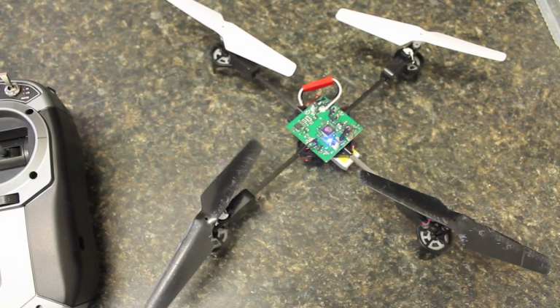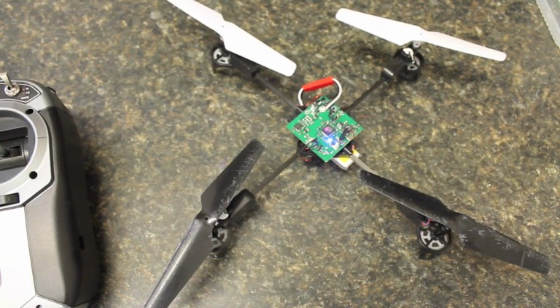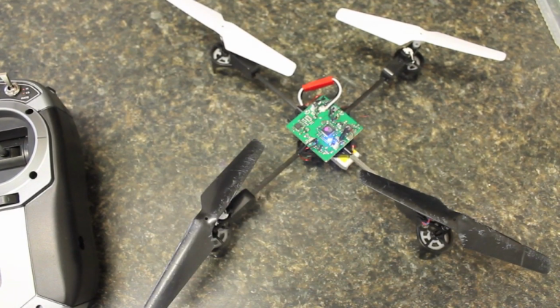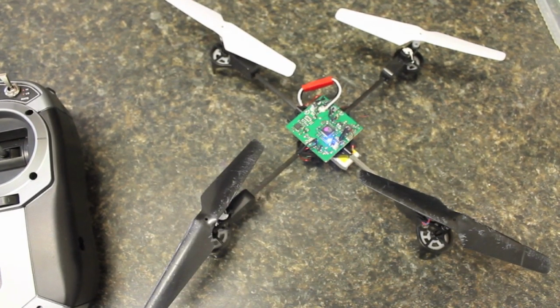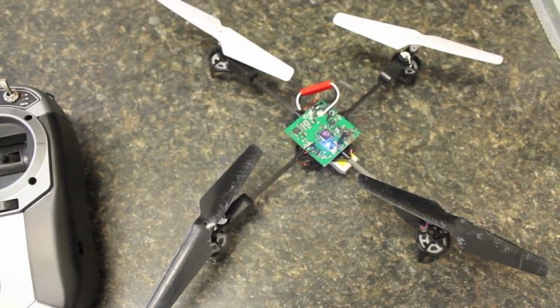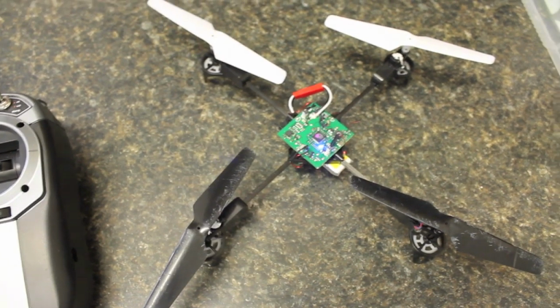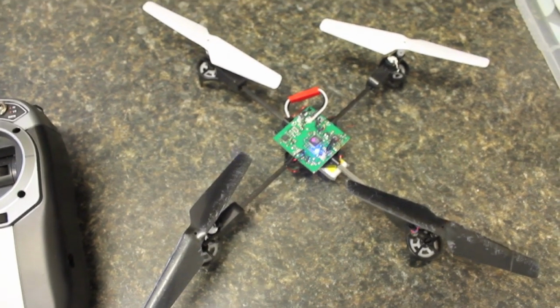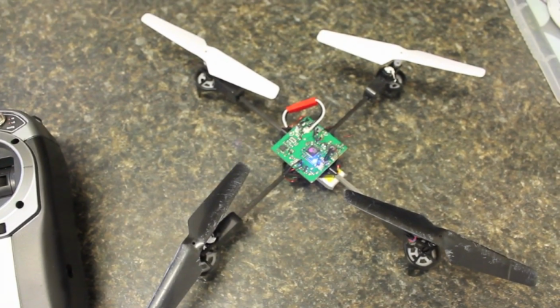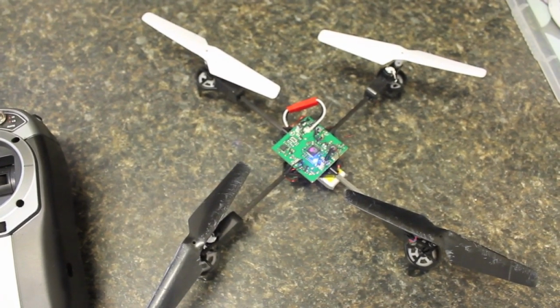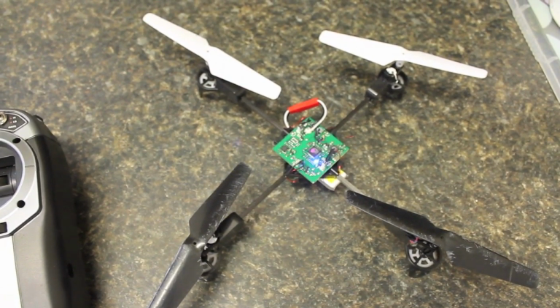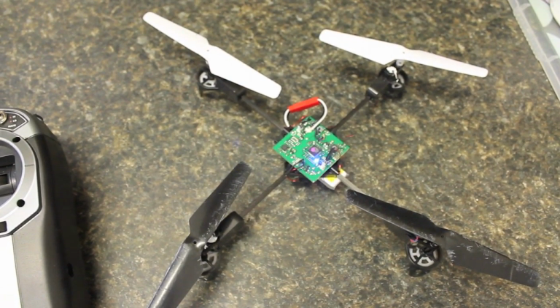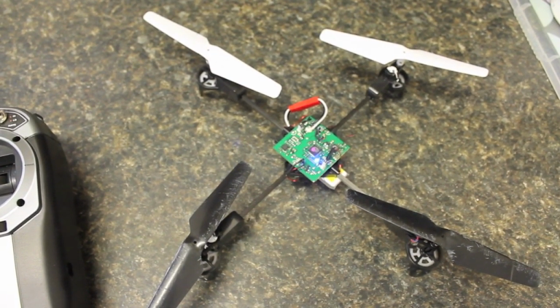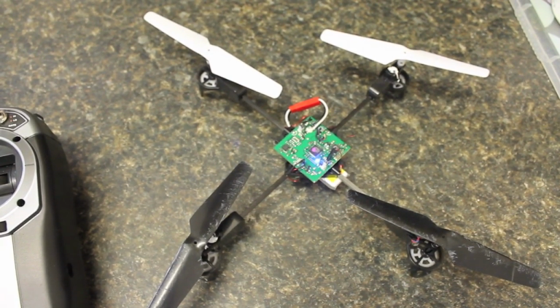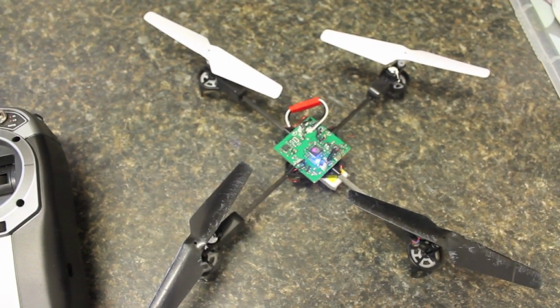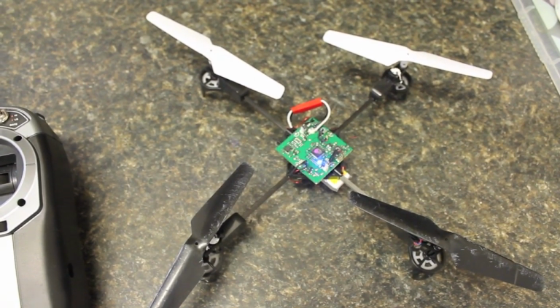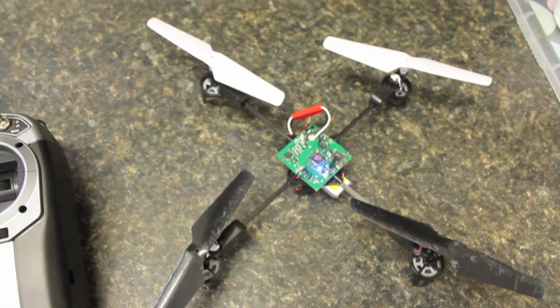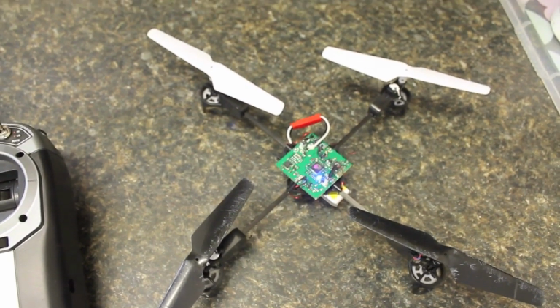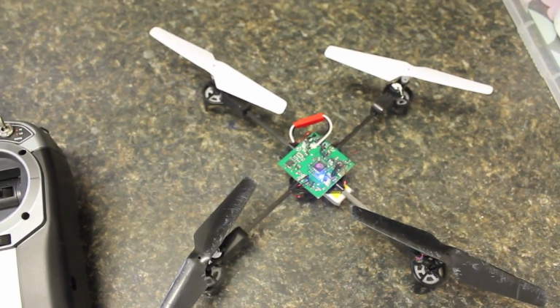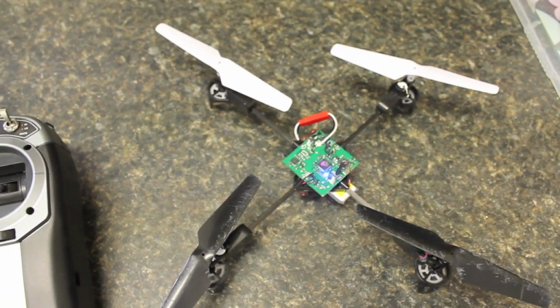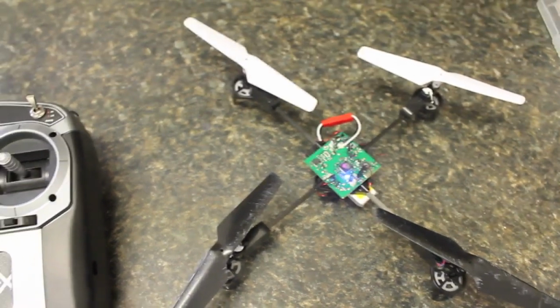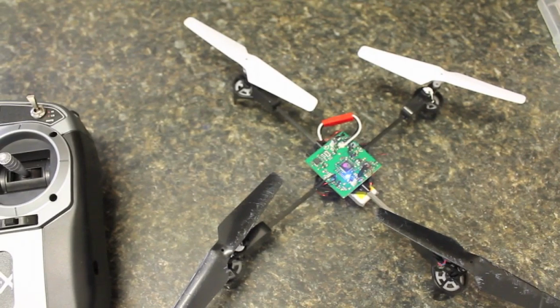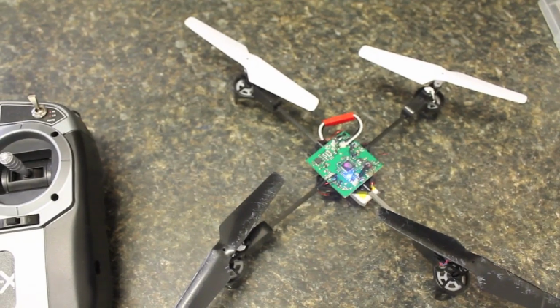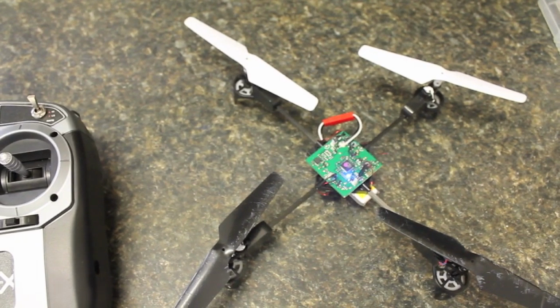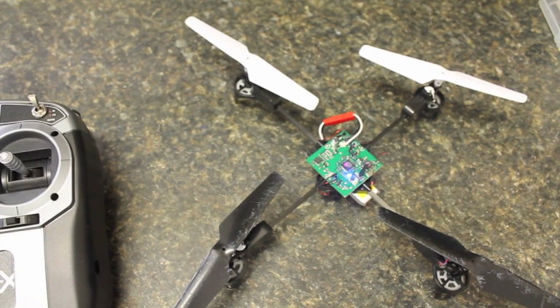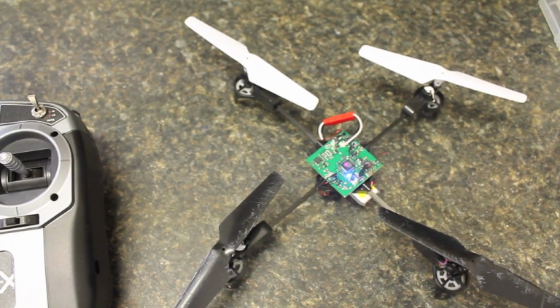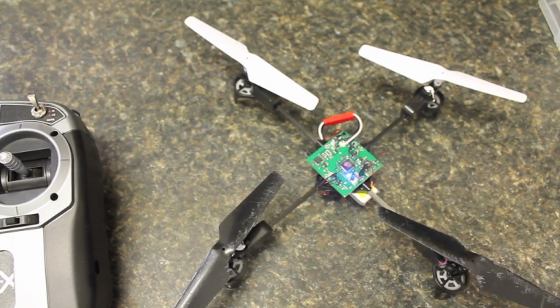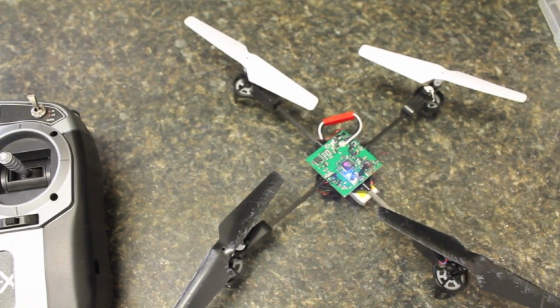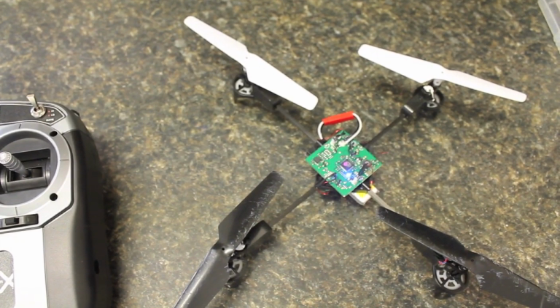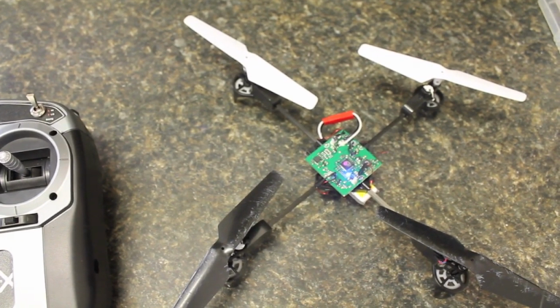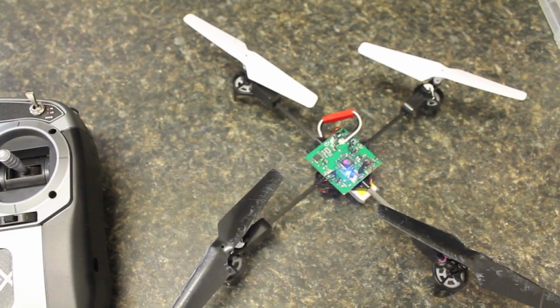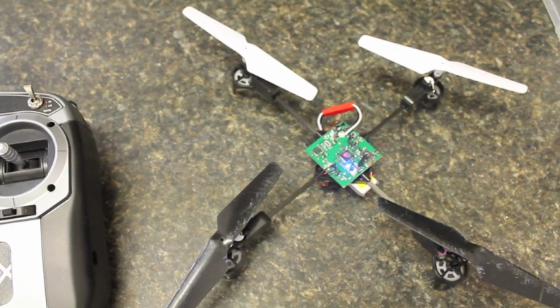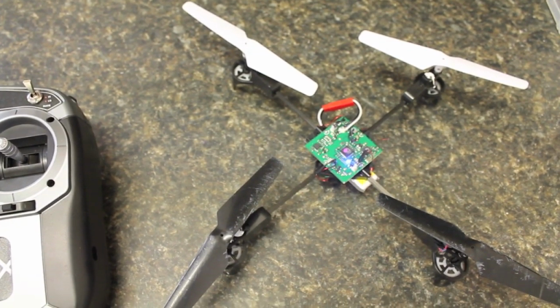As you notice, there is a motor that isn't currently operating. We'll leave that for another video.